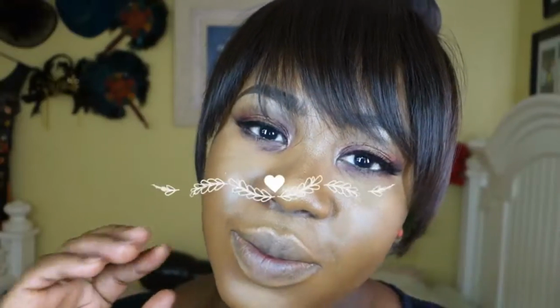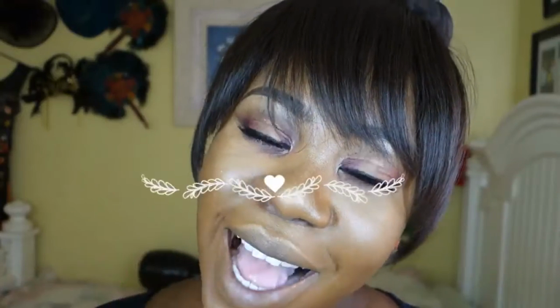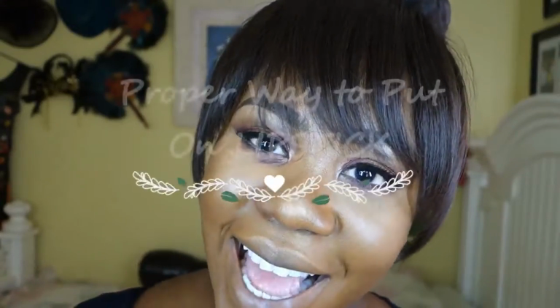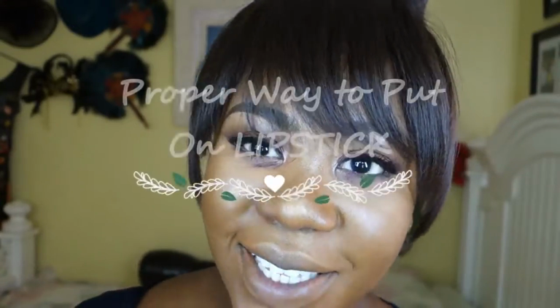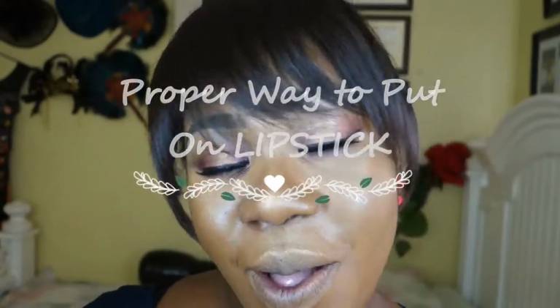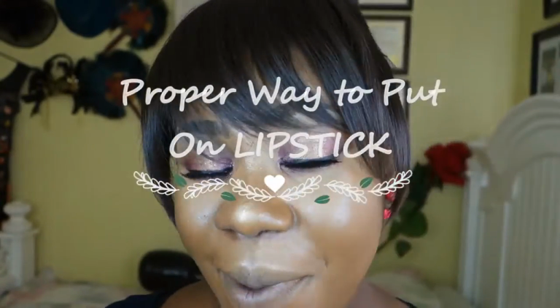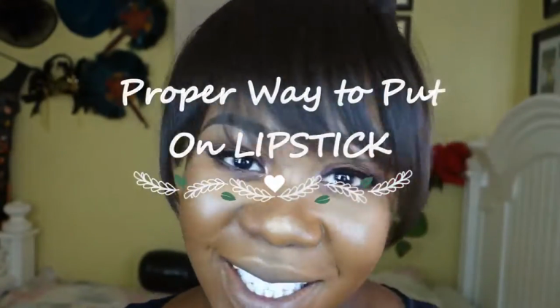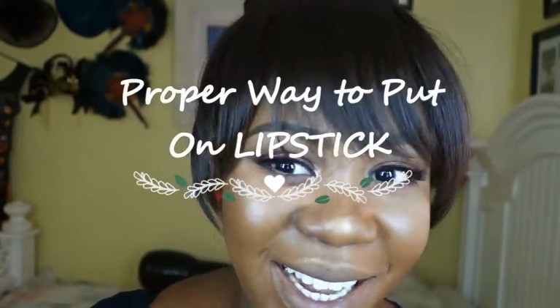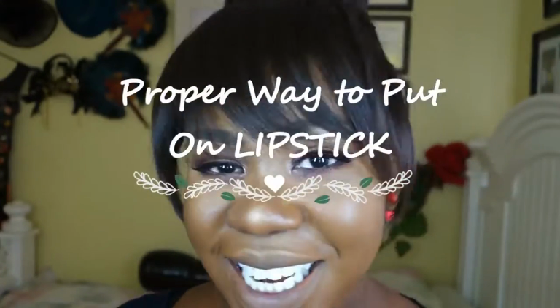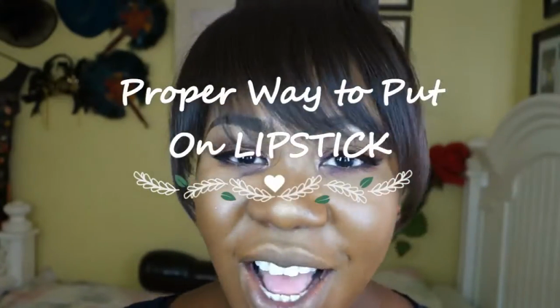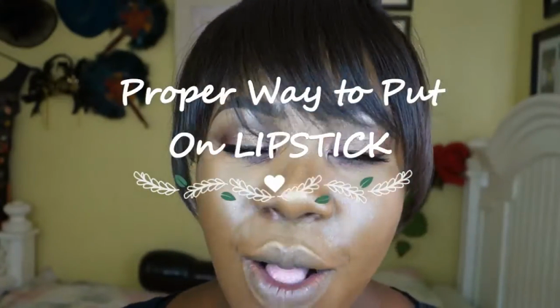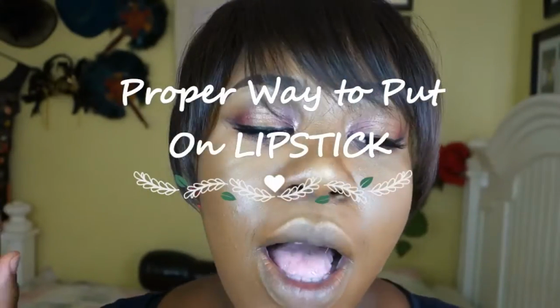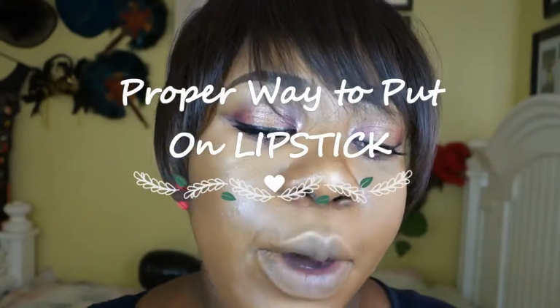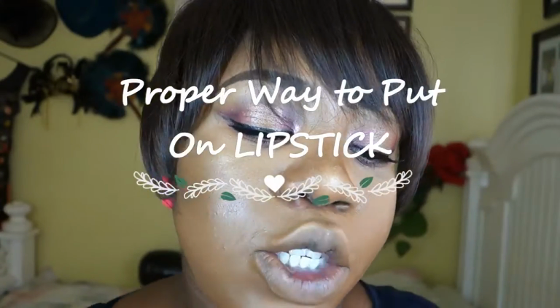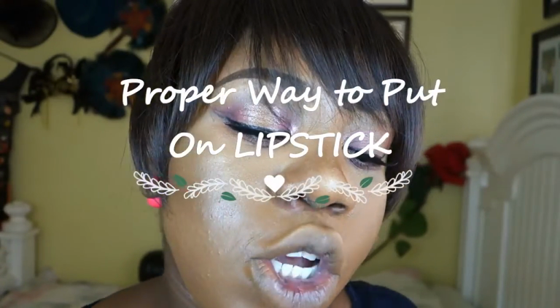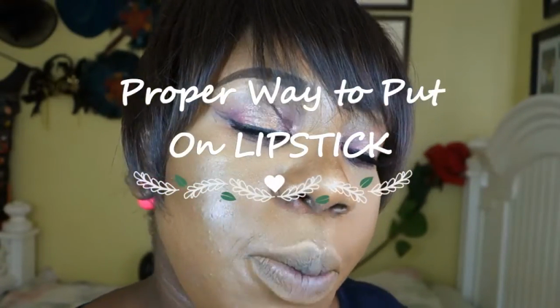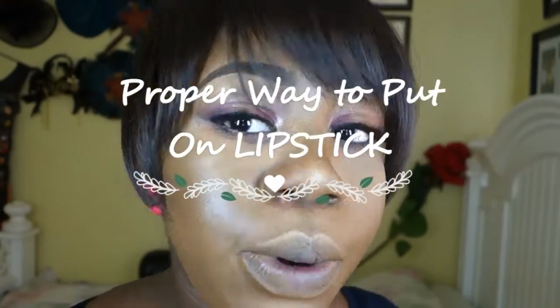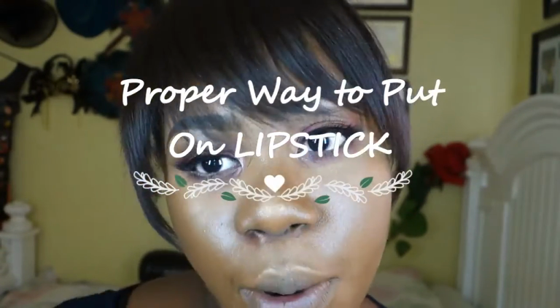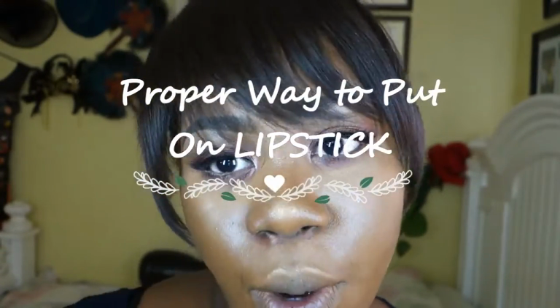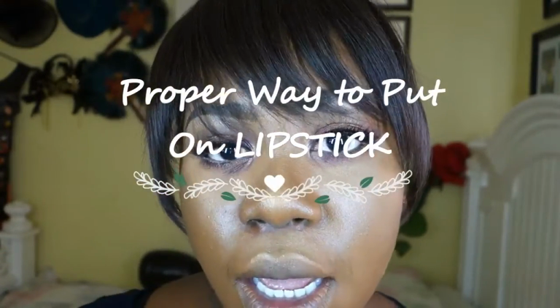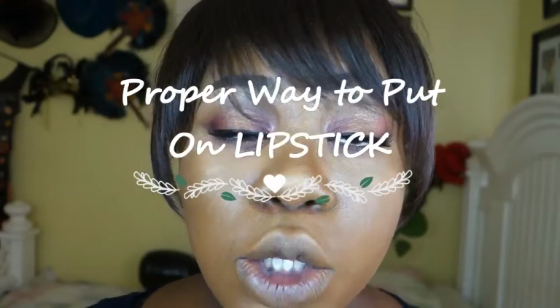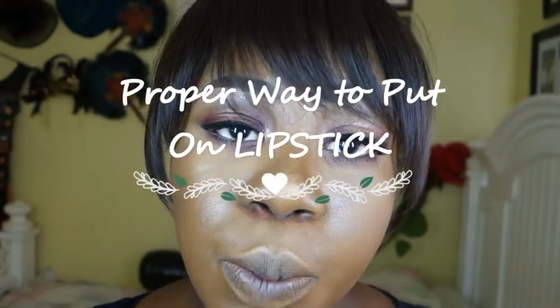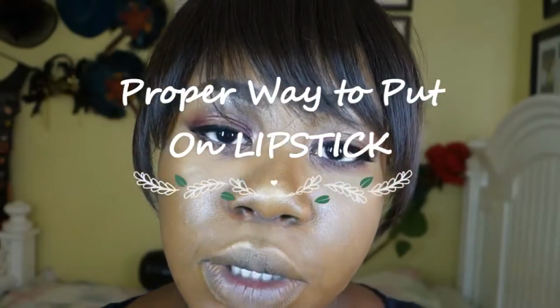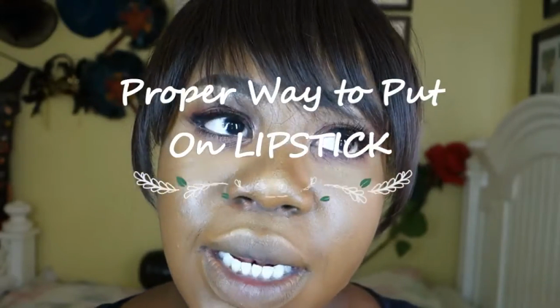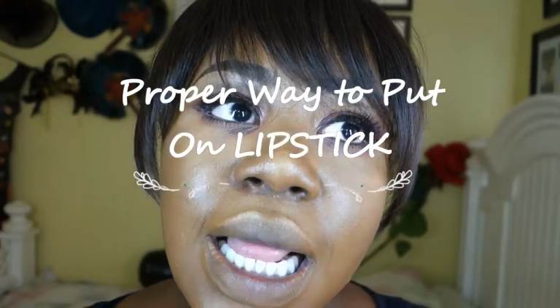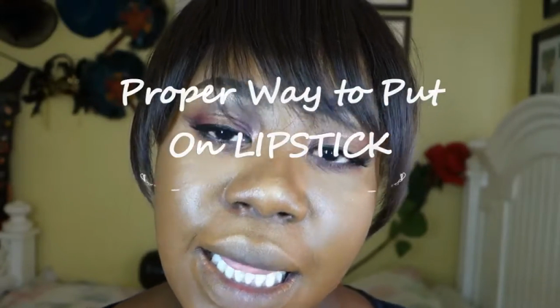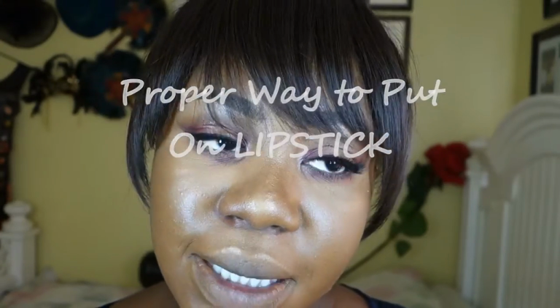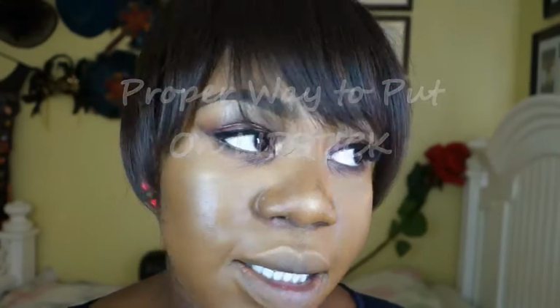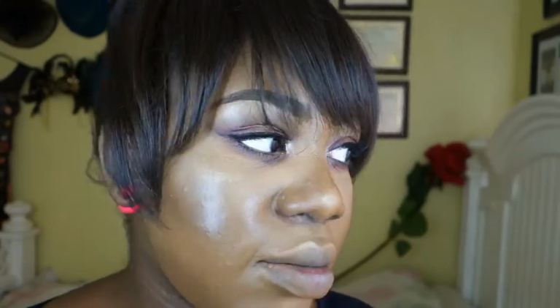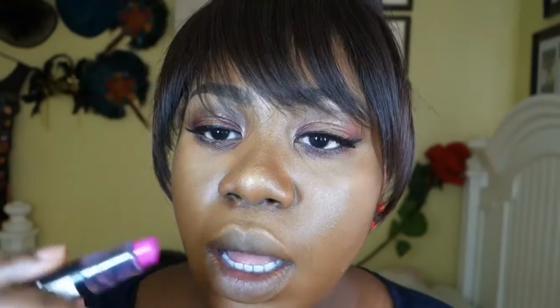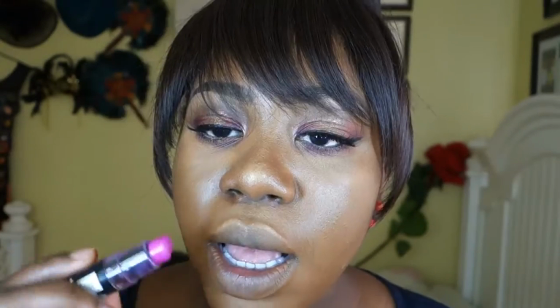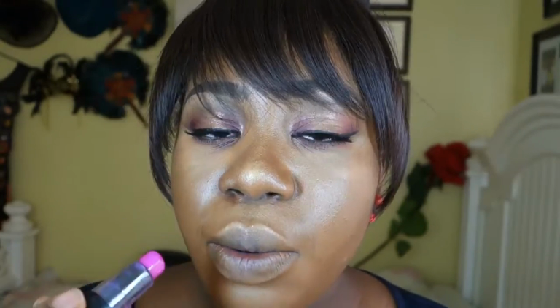Hi guys, welcome back to my channel. I'm going to show you the proper way to put on lipstick.